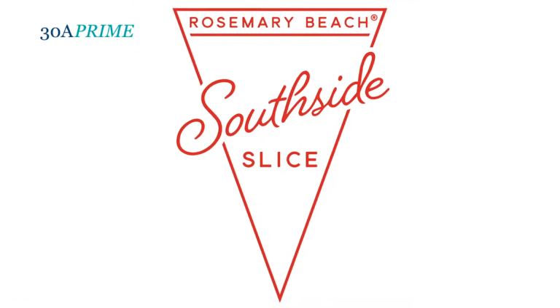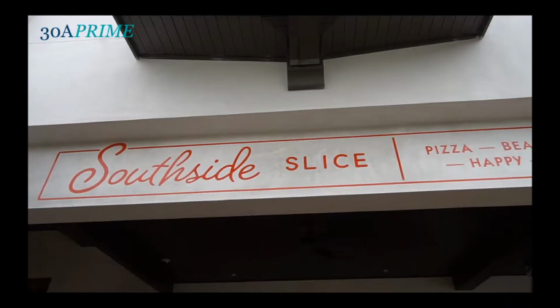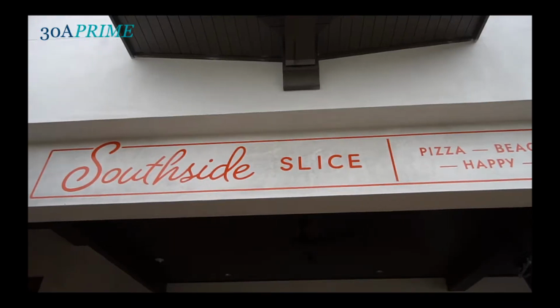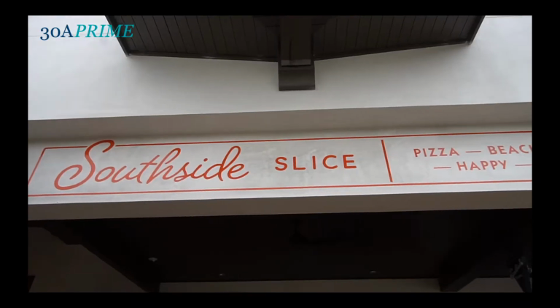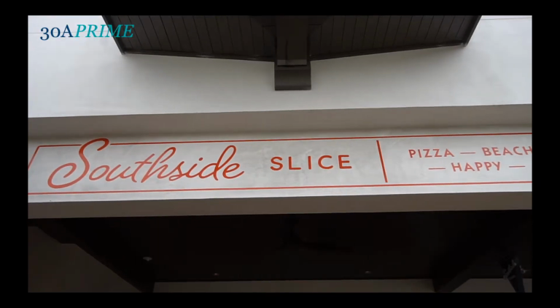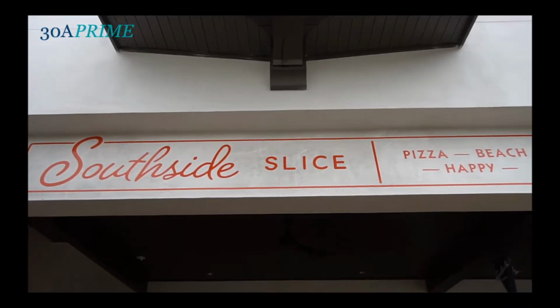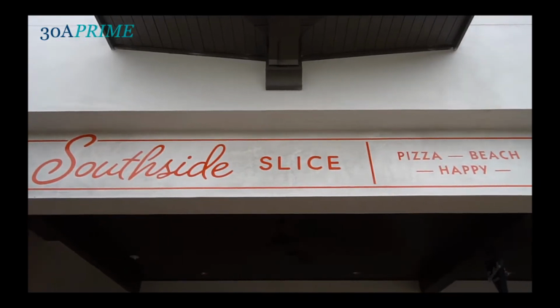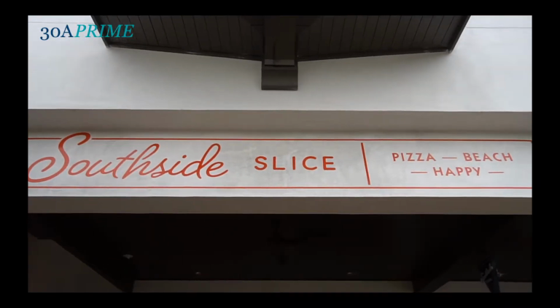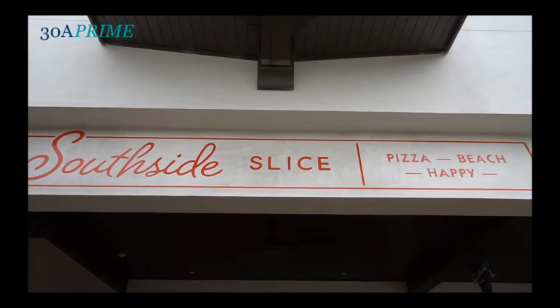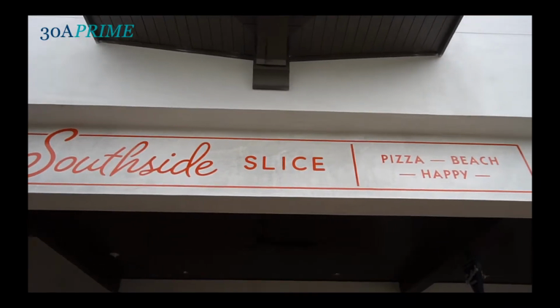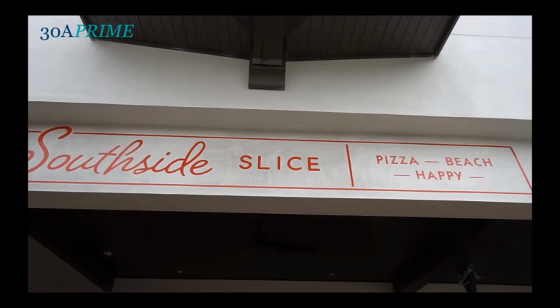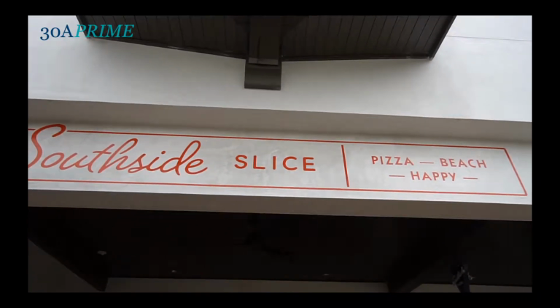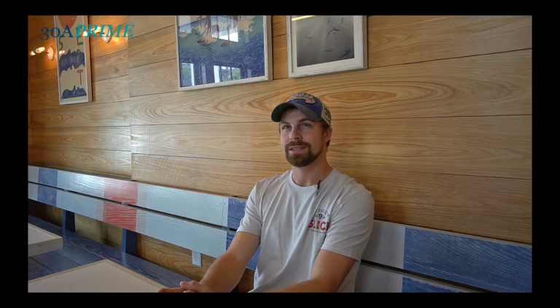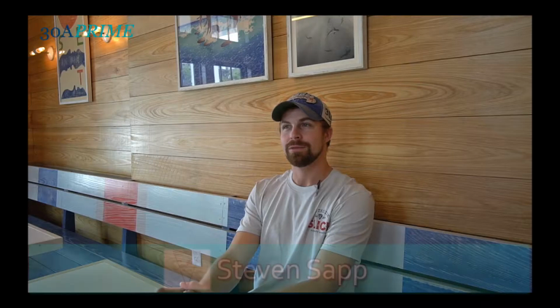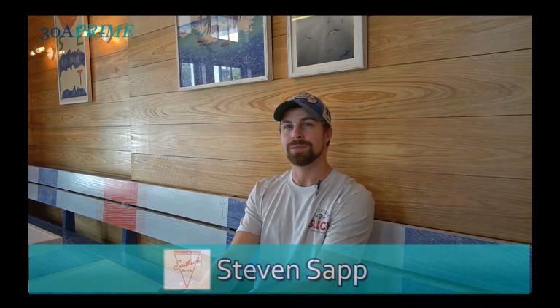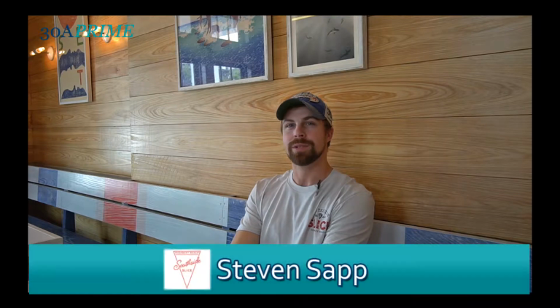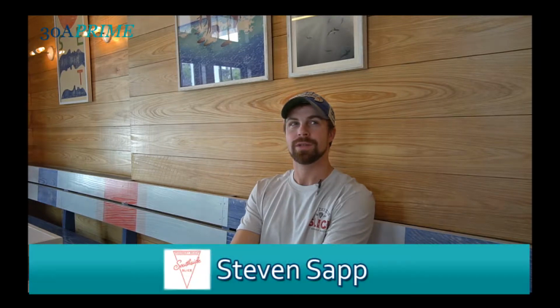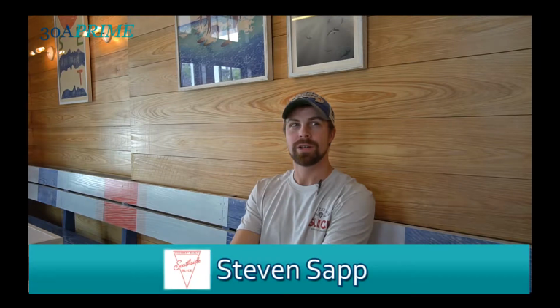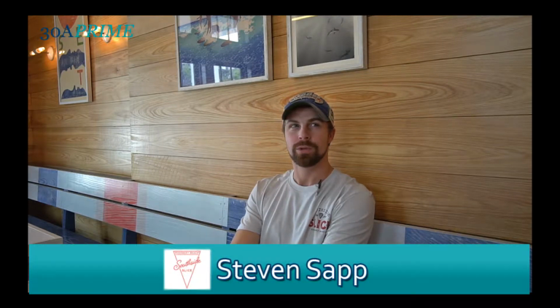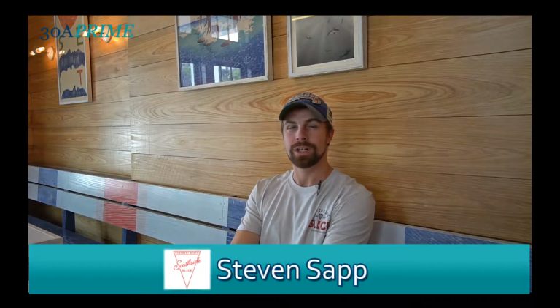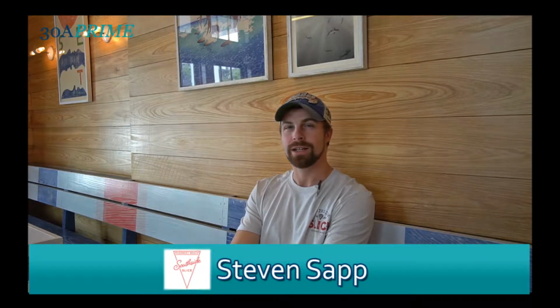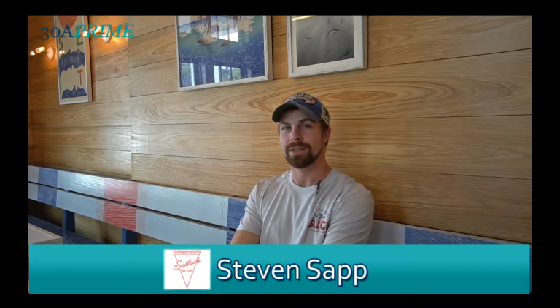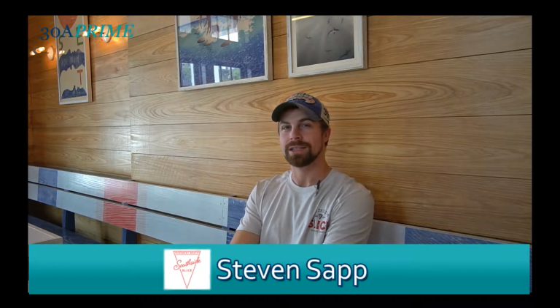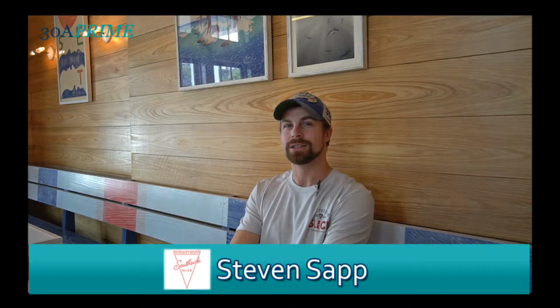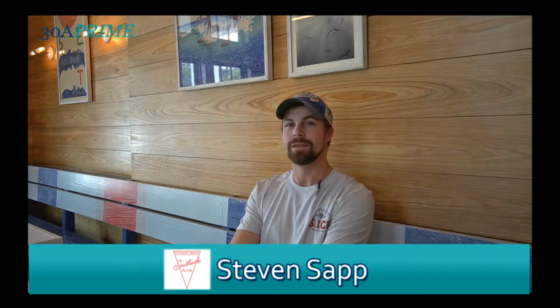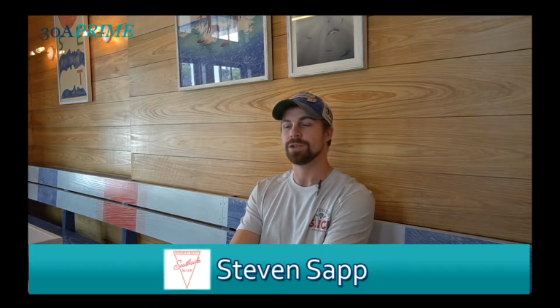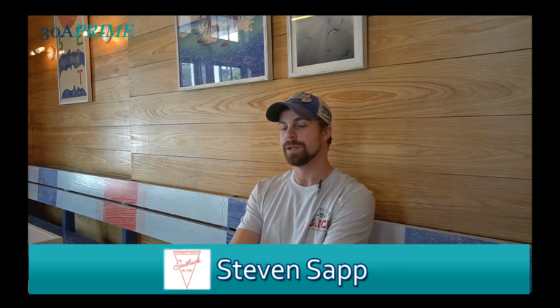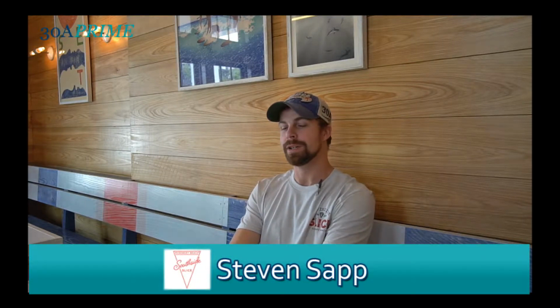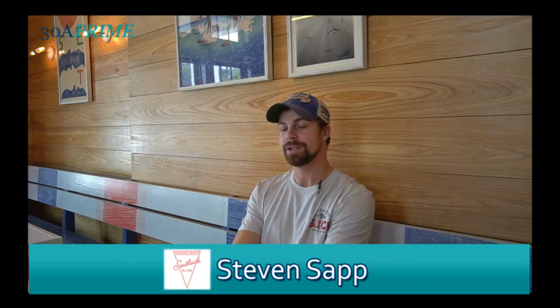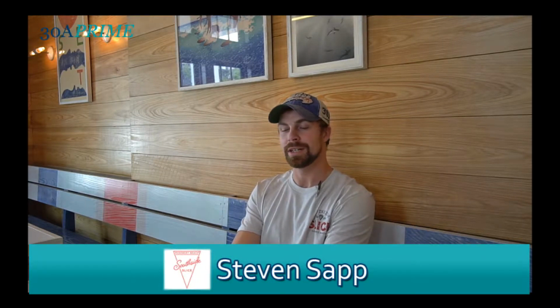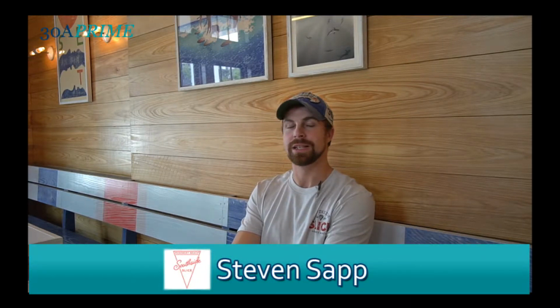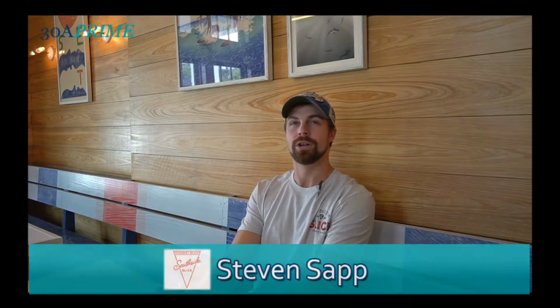Hi, my name is Steven Sapp from Southside Slice in Rosemary Beach, Florida. We're located on the south side of Rosemary Beach, next to Town Hall.